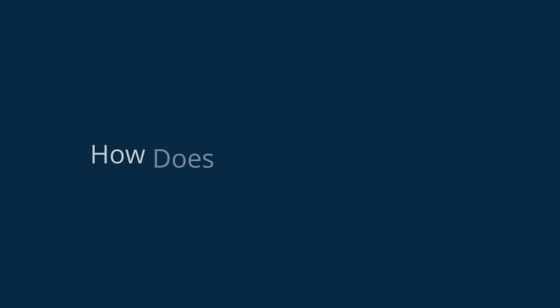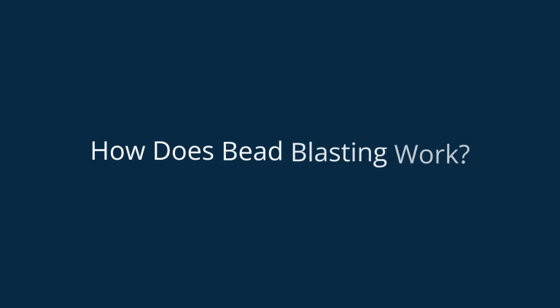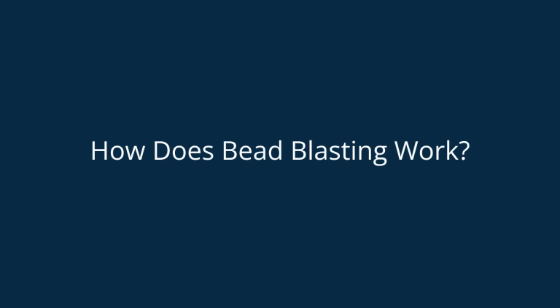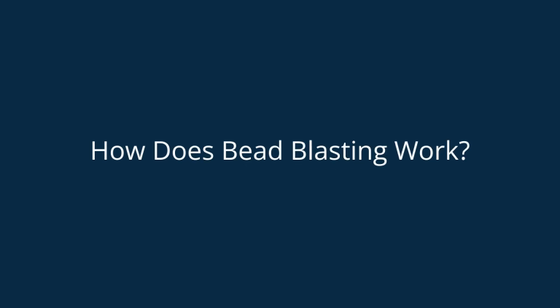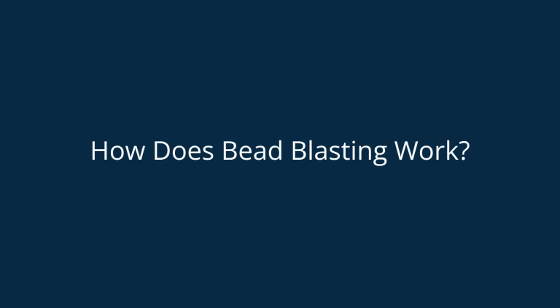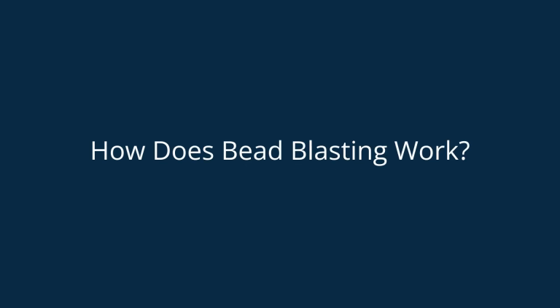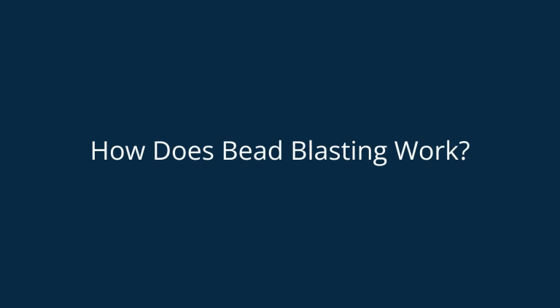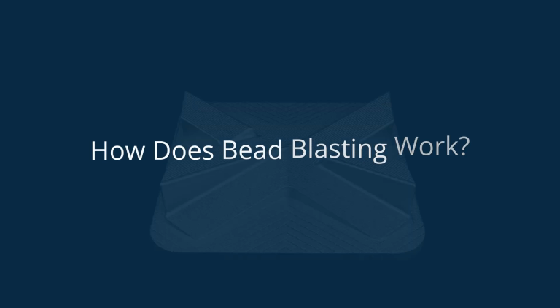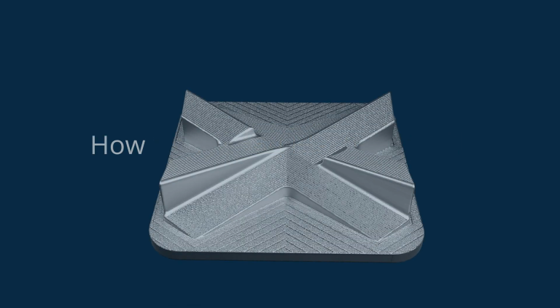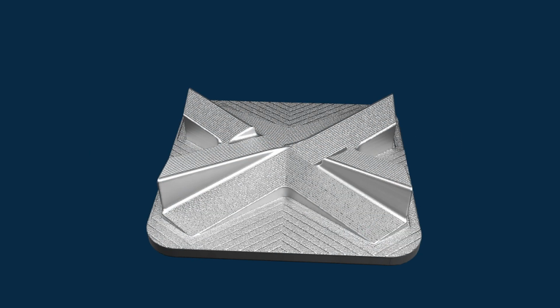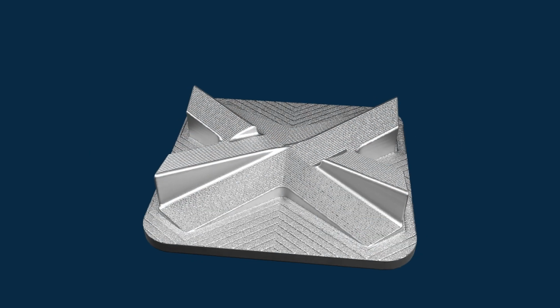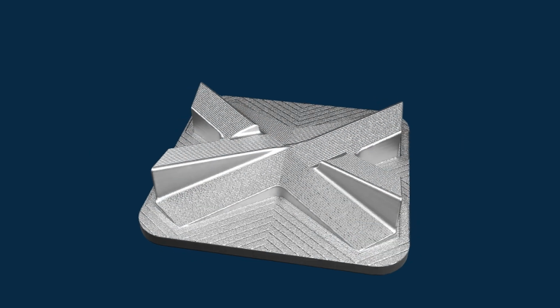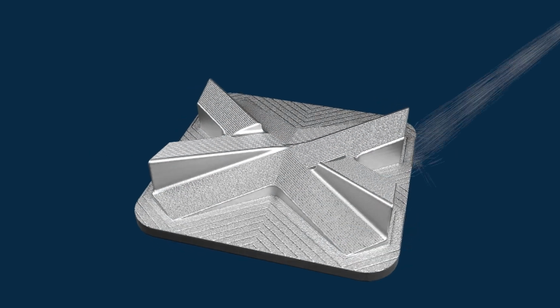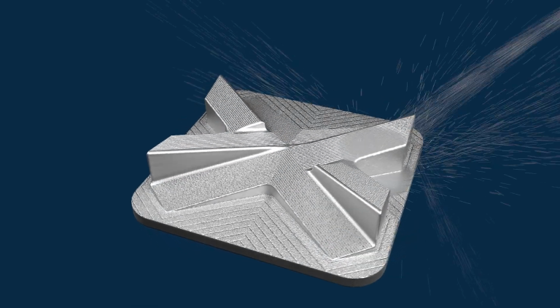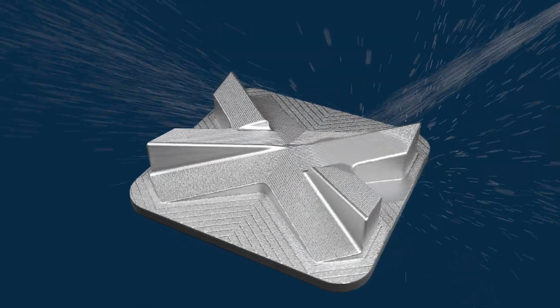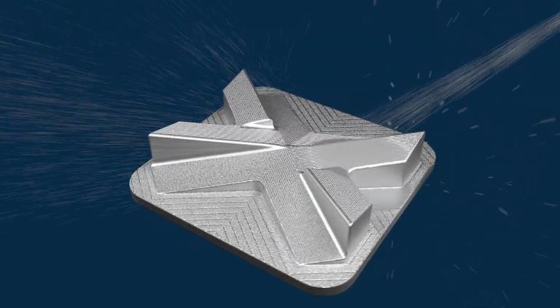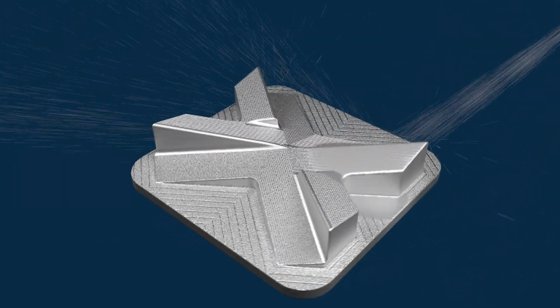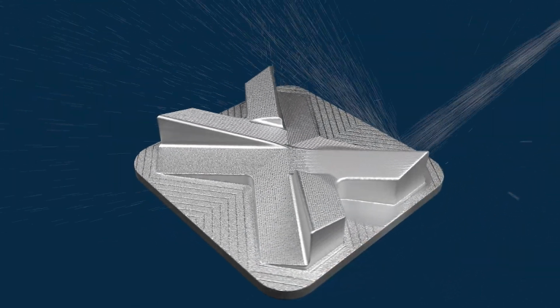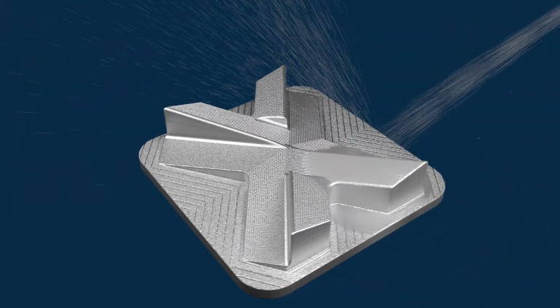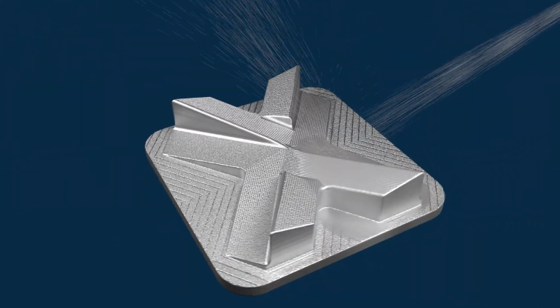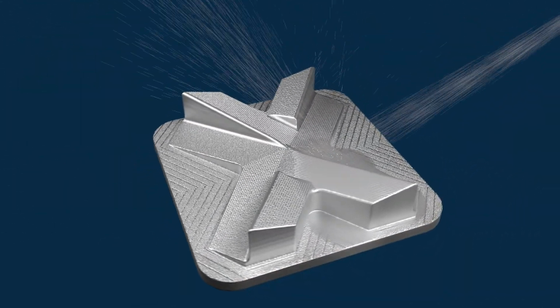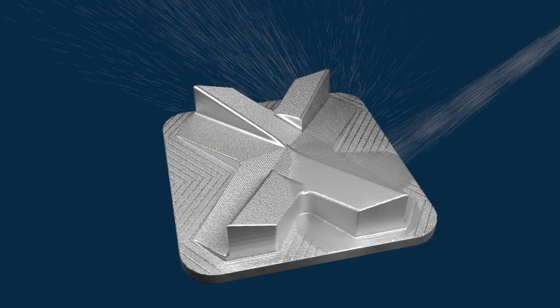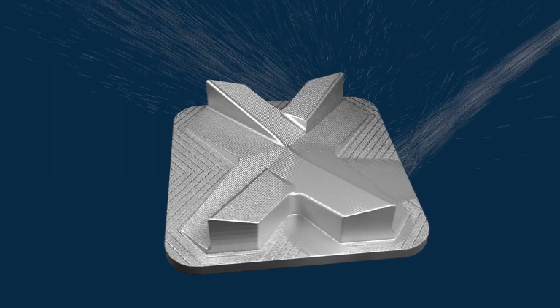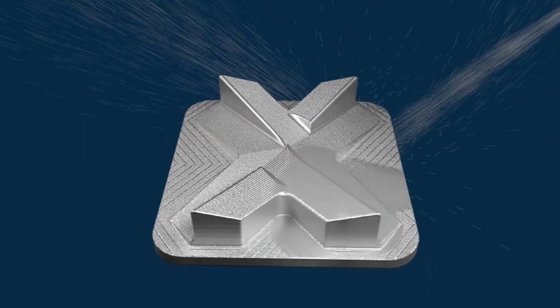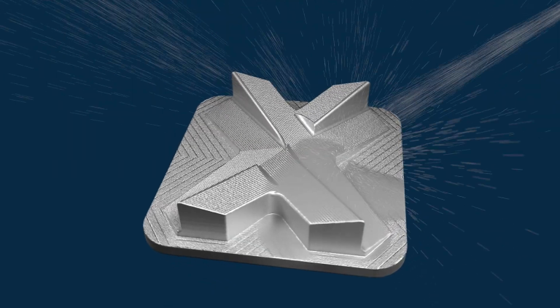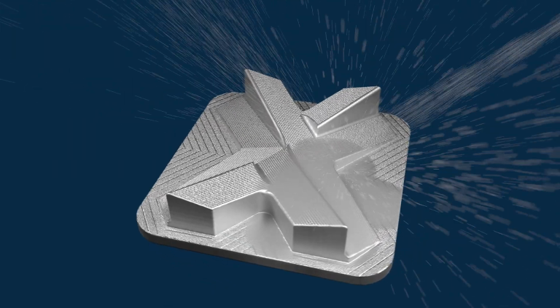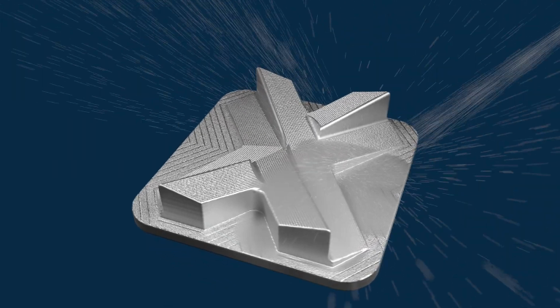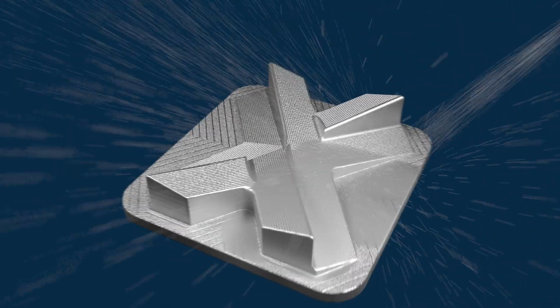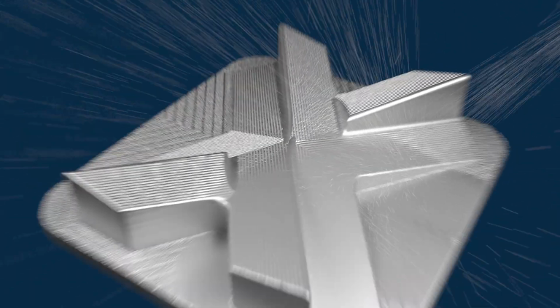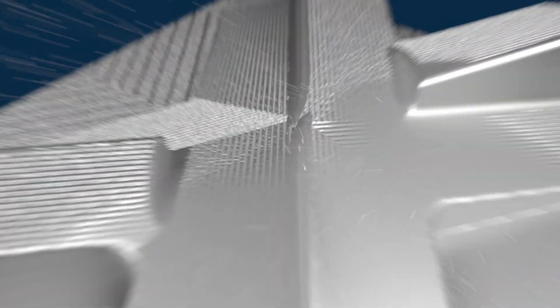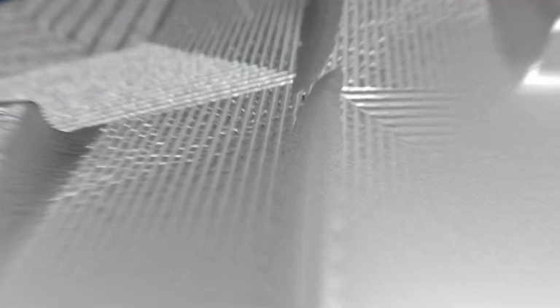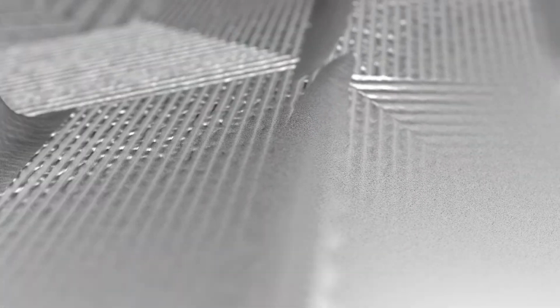How does bead blasting work? The part is placed in a closed chamber. Abrasive spherical beads are projected onto the surface of the part with high velocity.